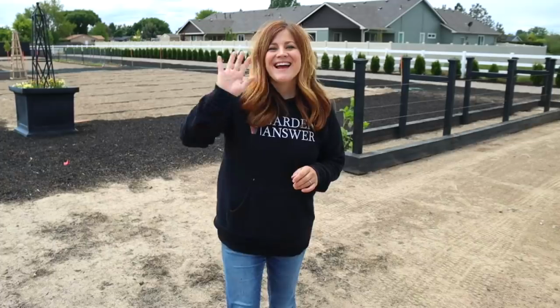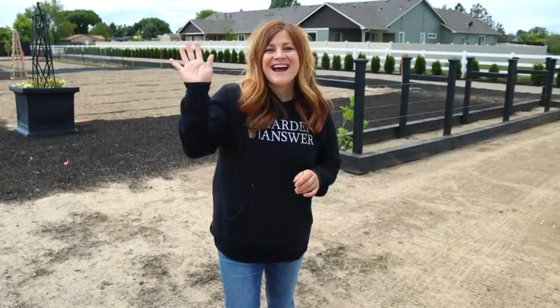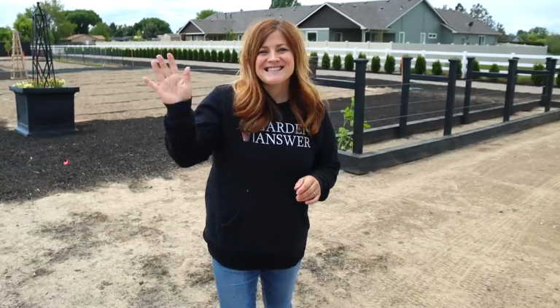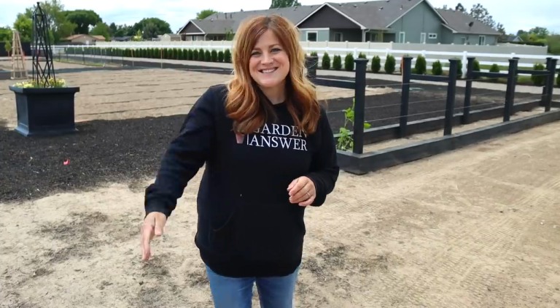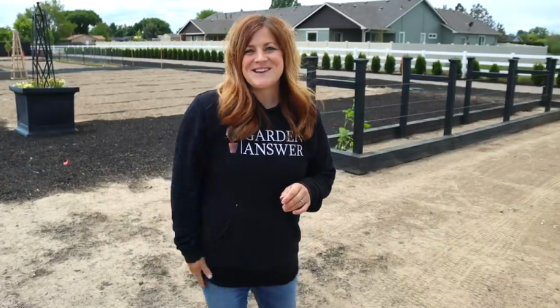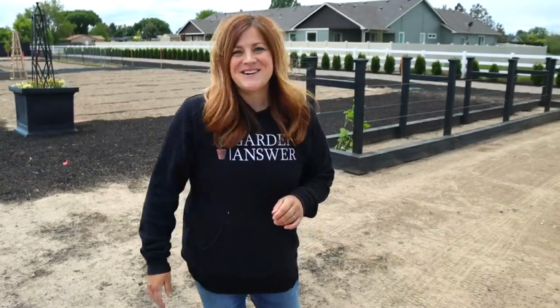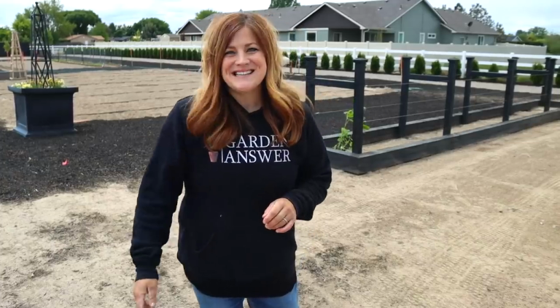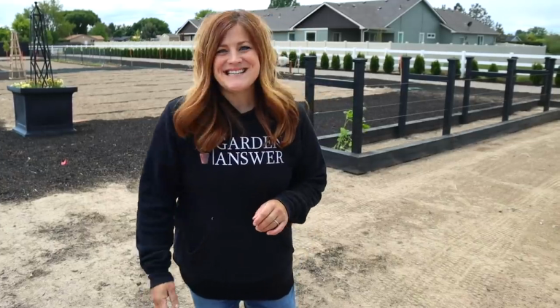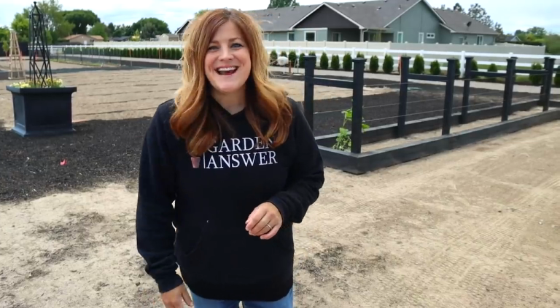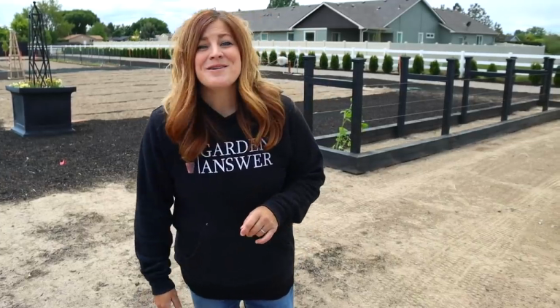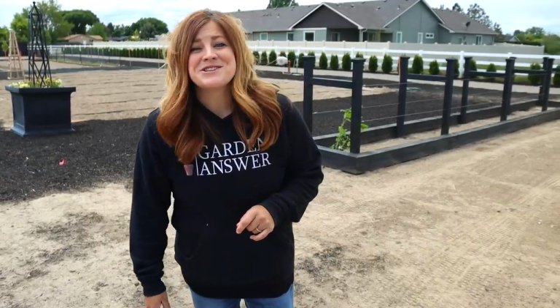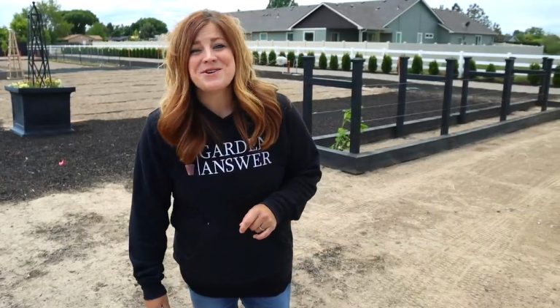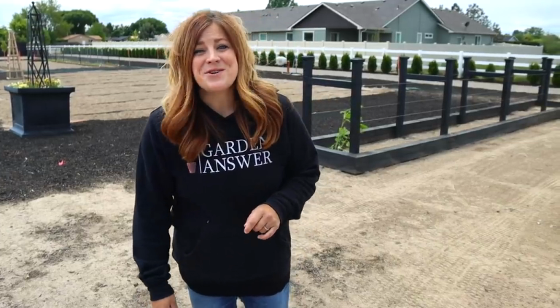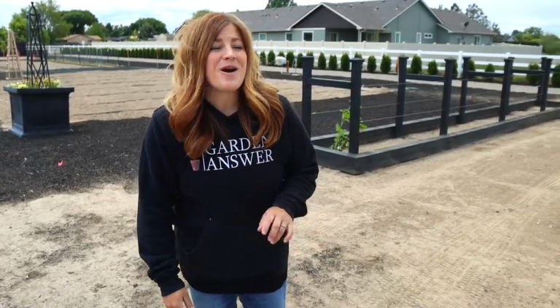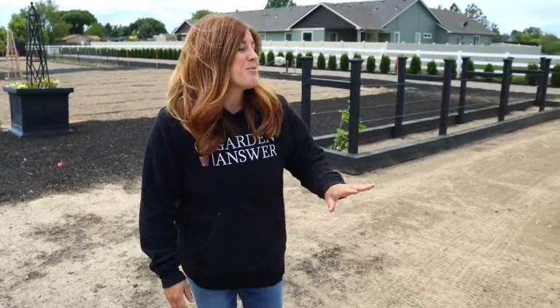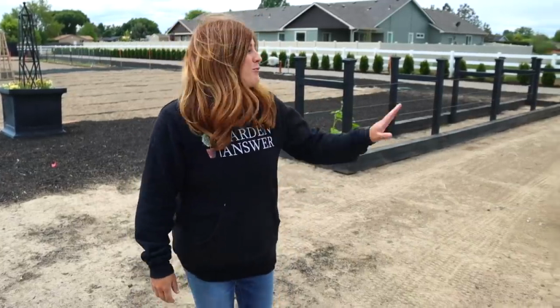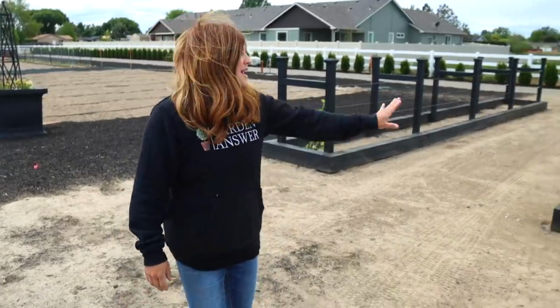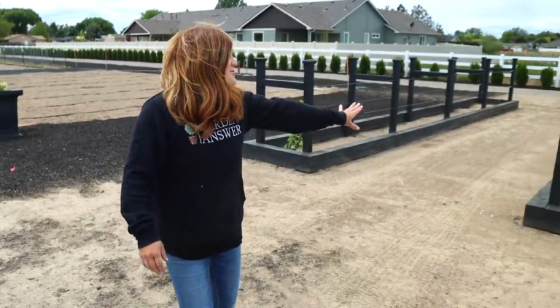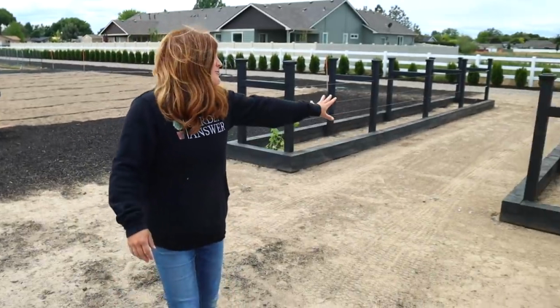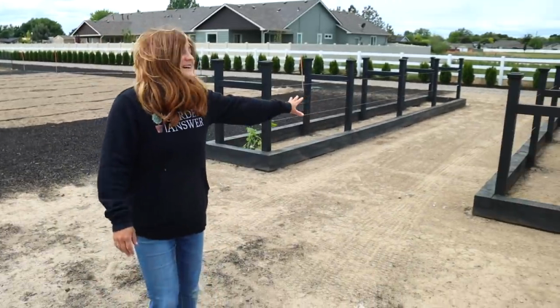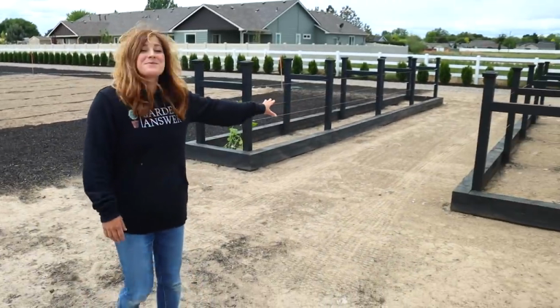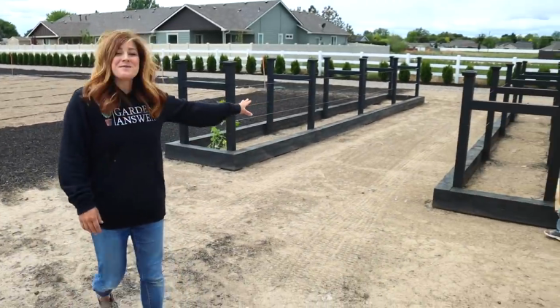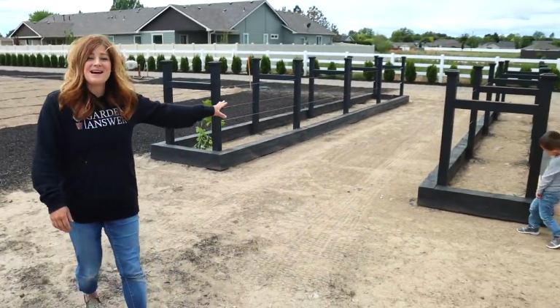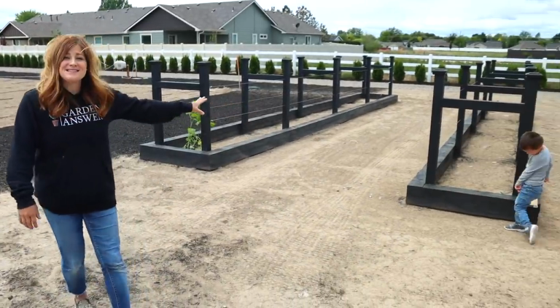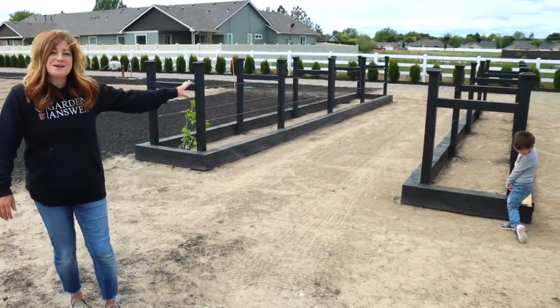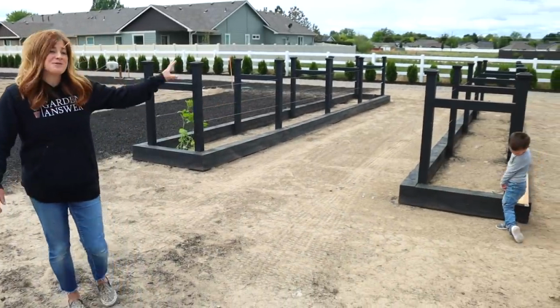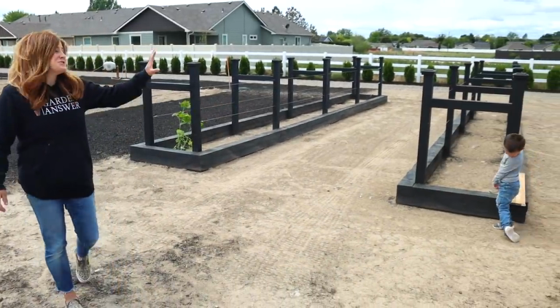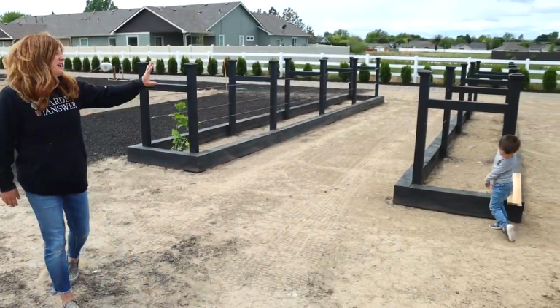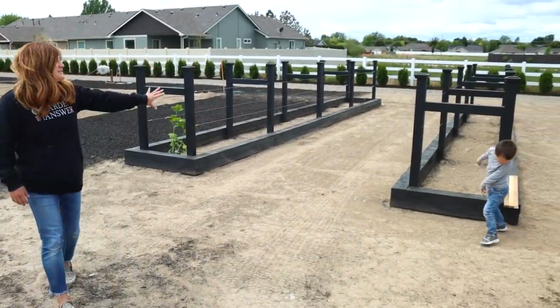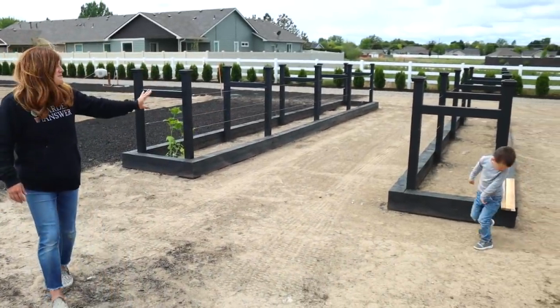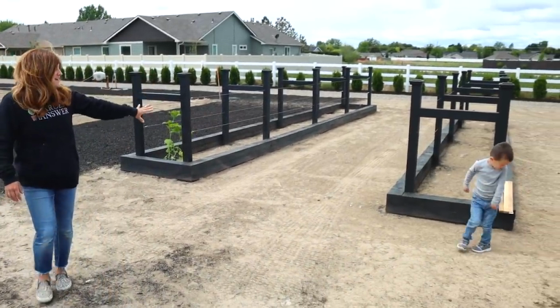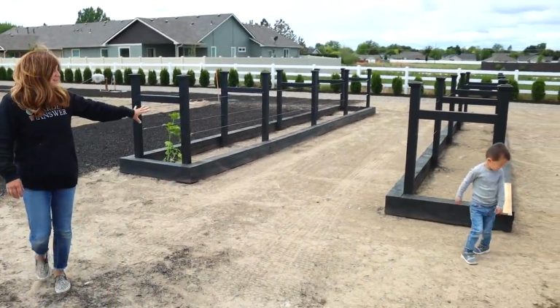Hey guys, how's it going? Today I want to show you our brand new raspberry beds. They were just finished.